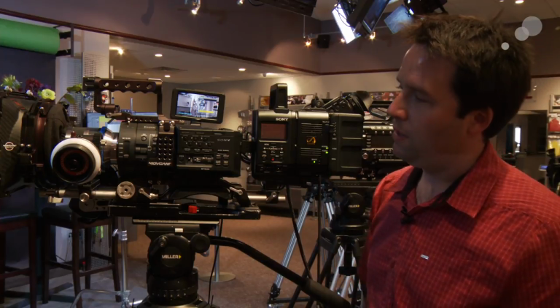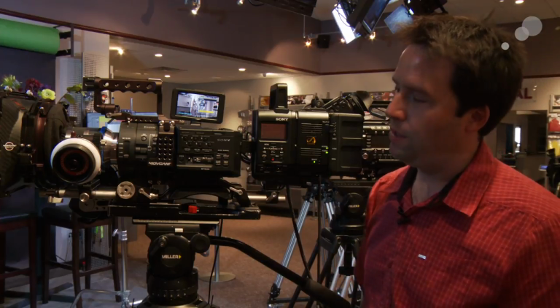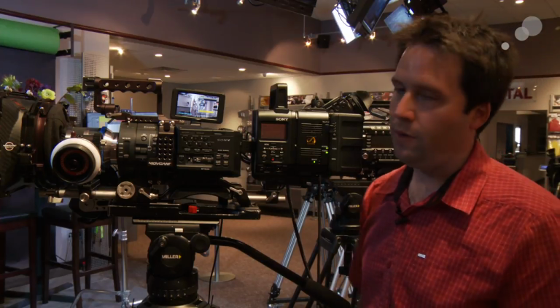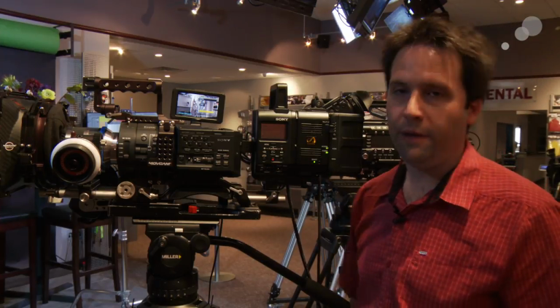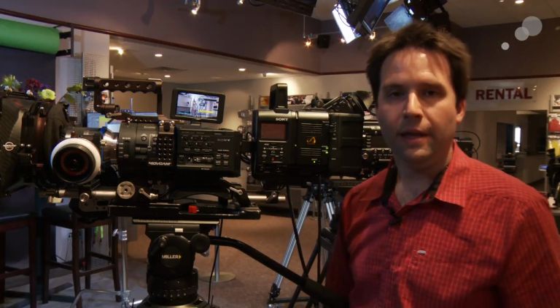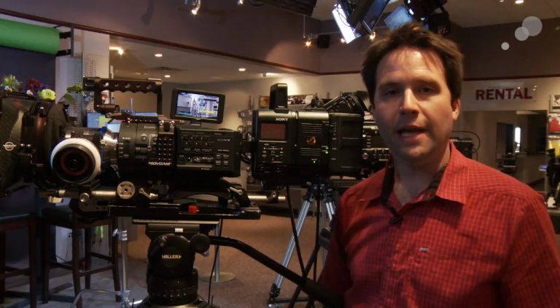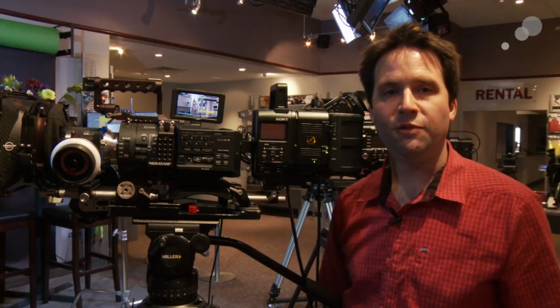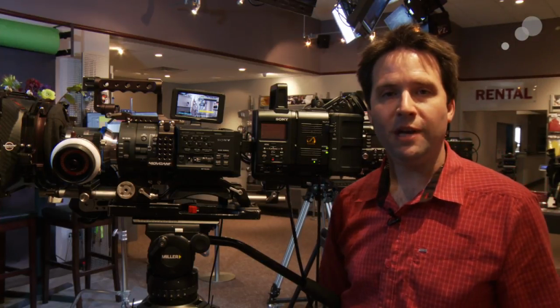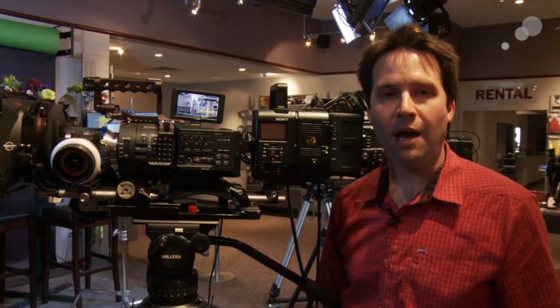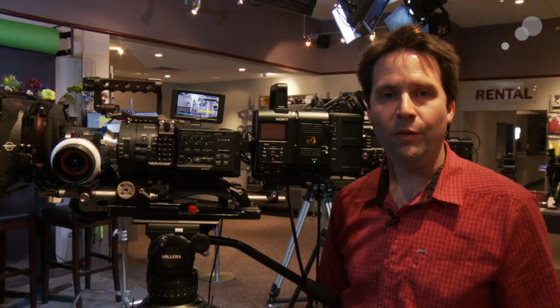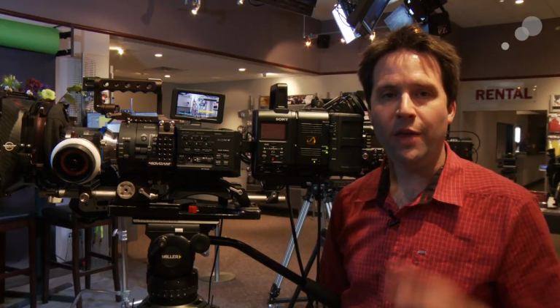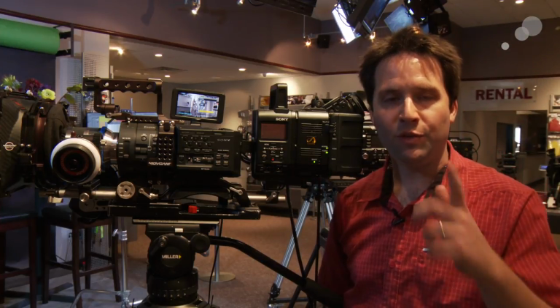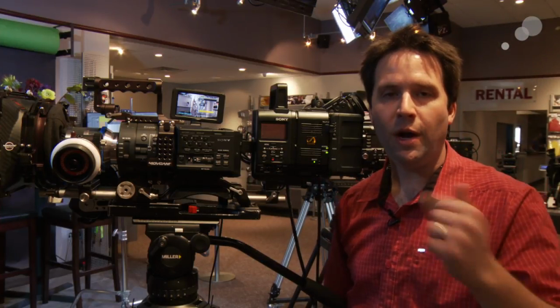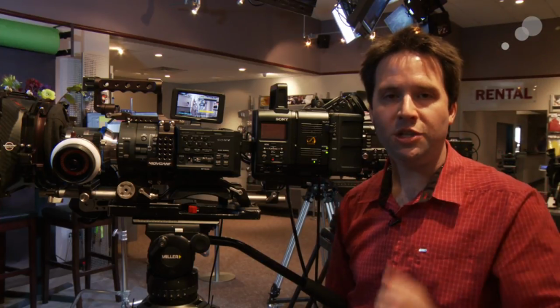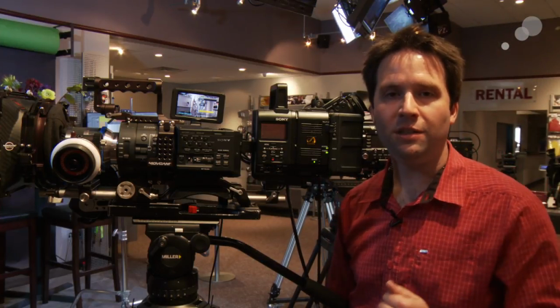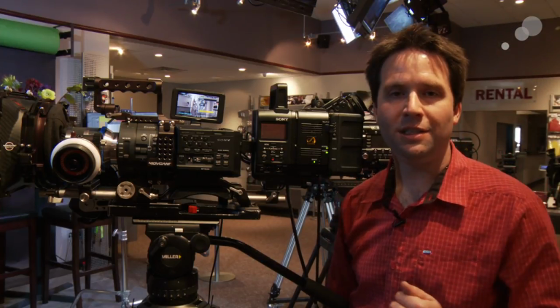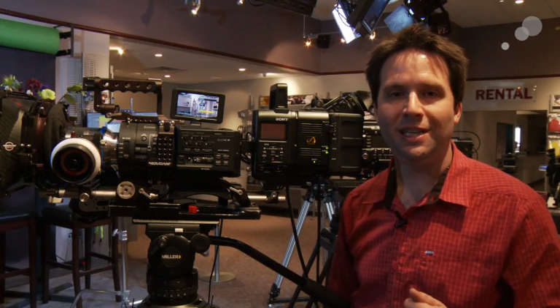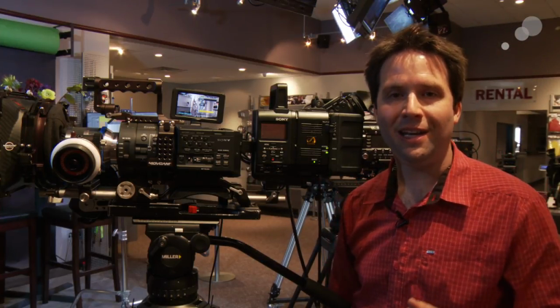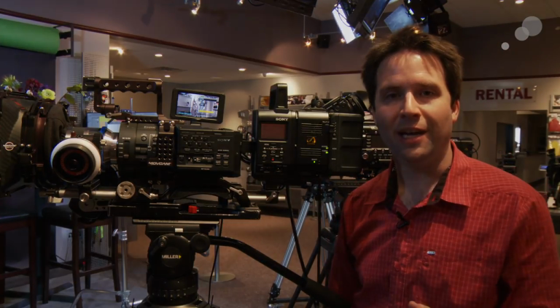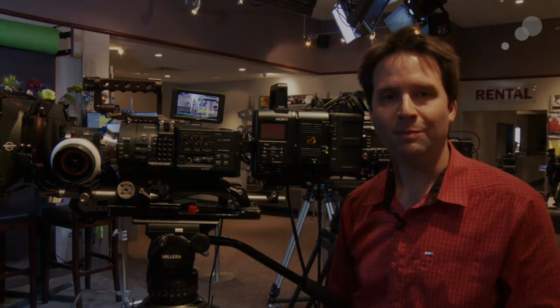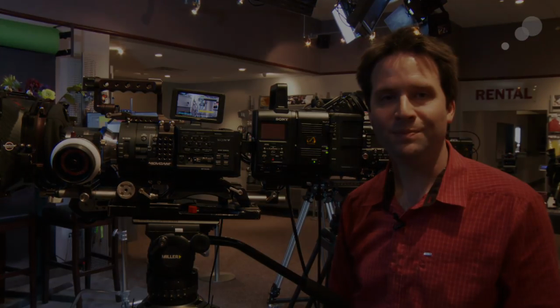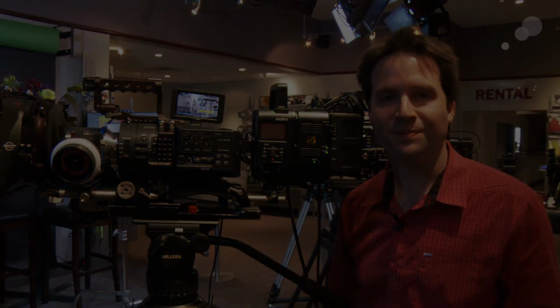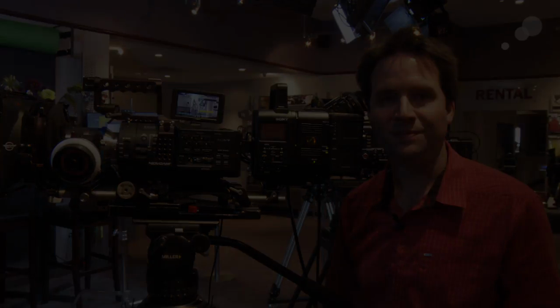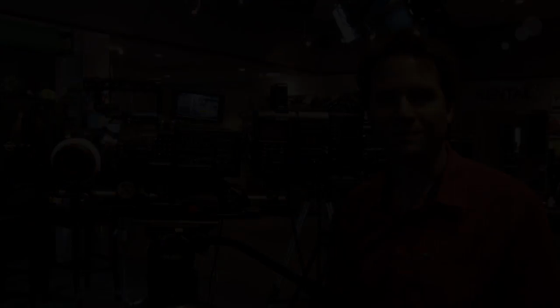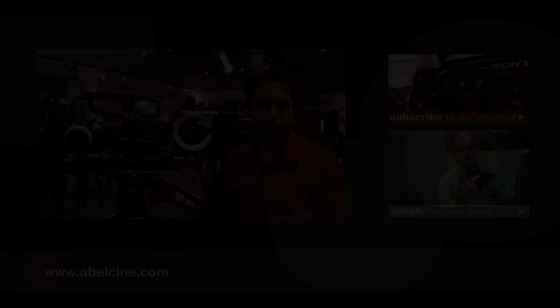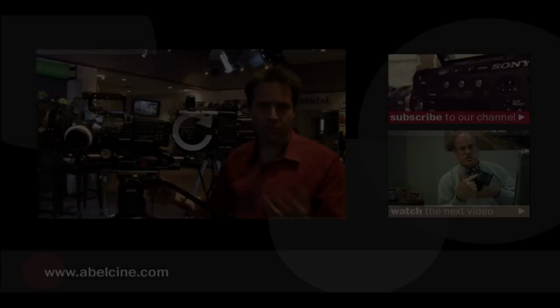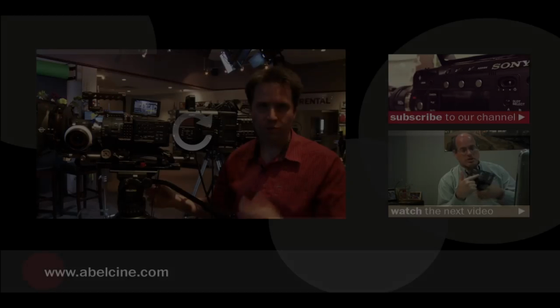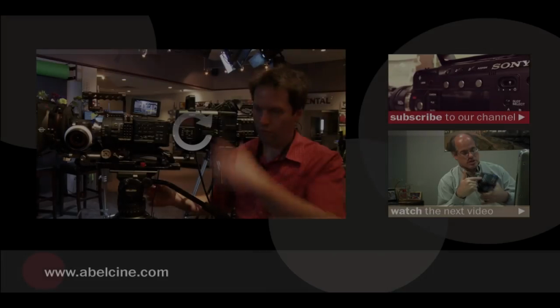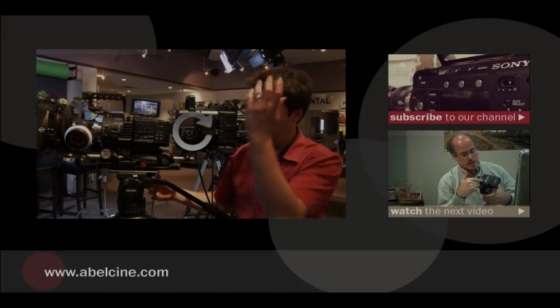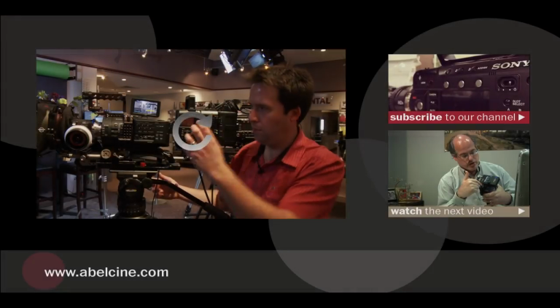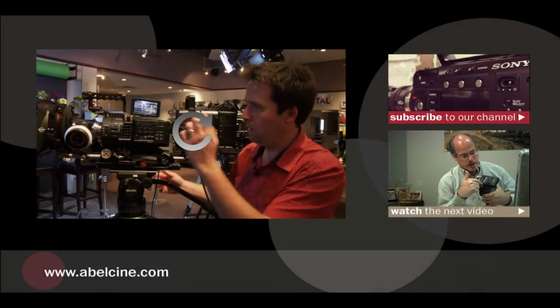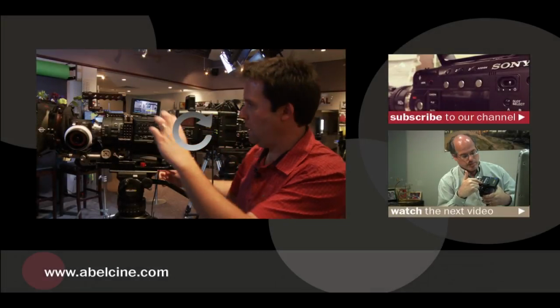So that's it for now. Thanks for watching and see you next time. Thank you.